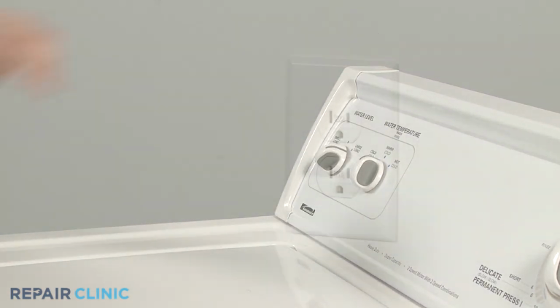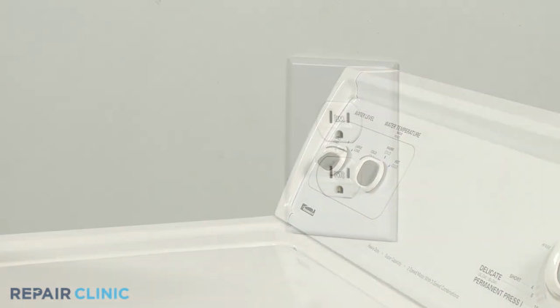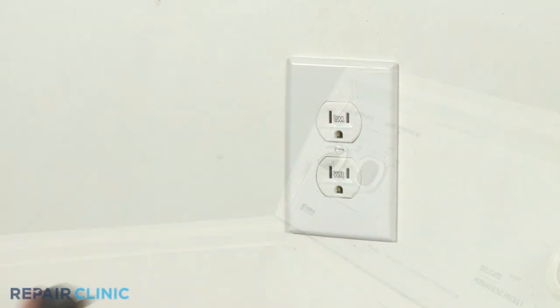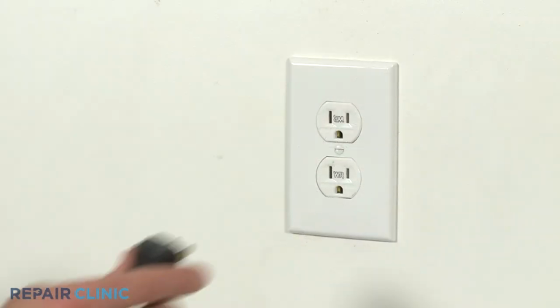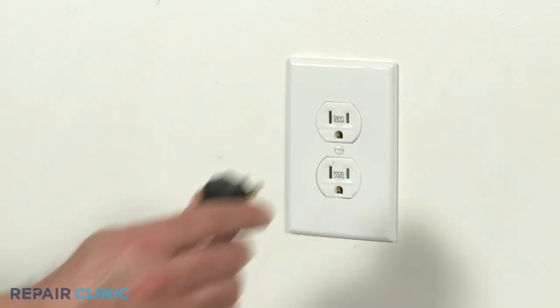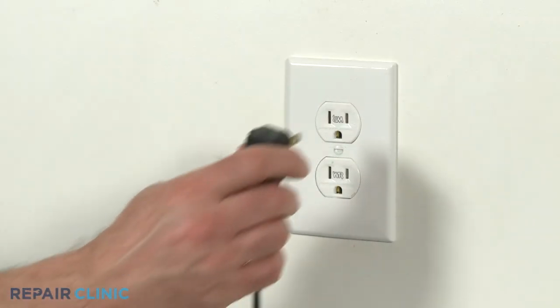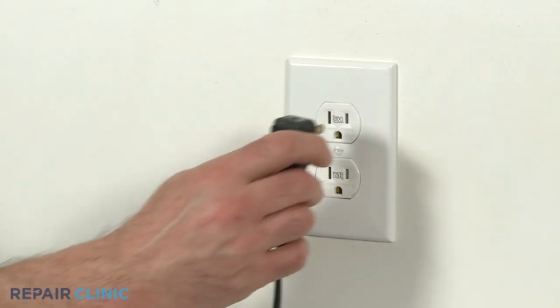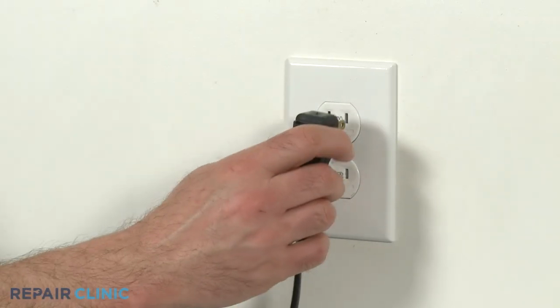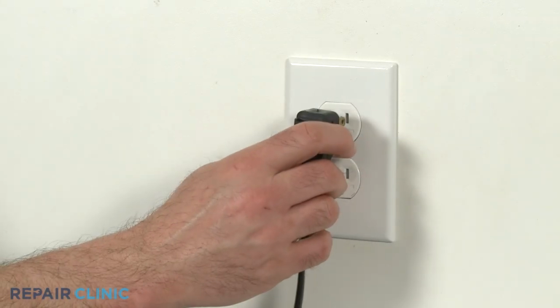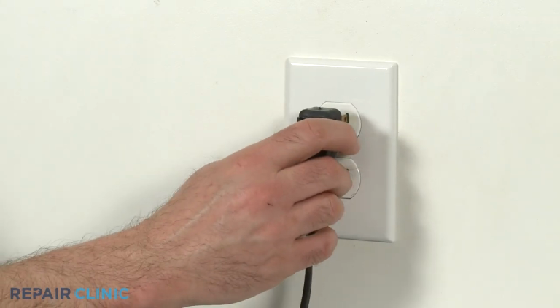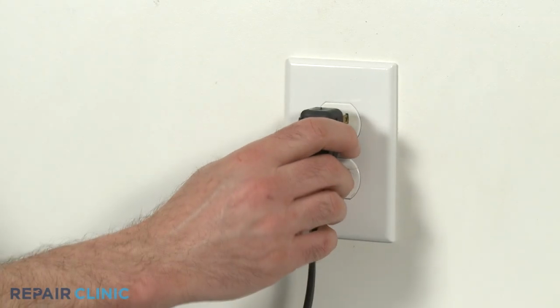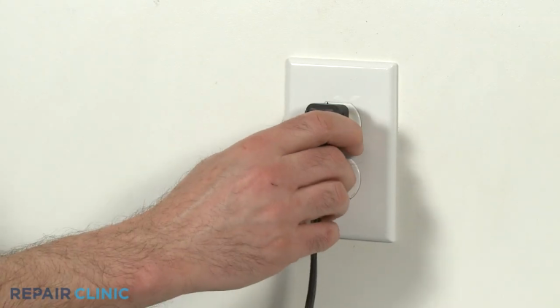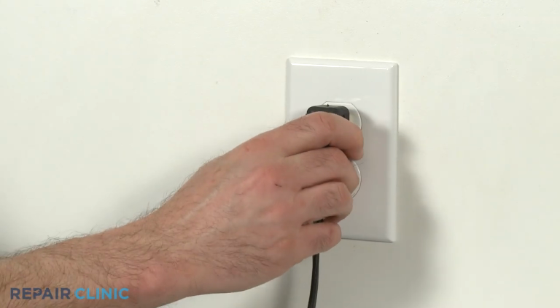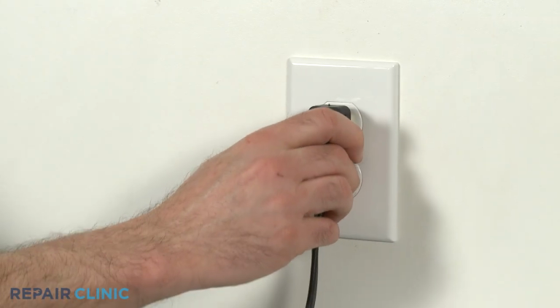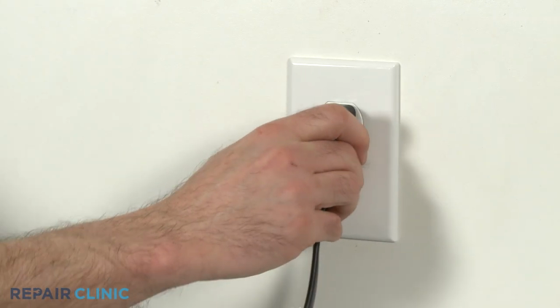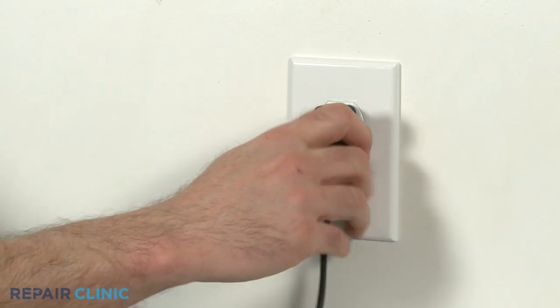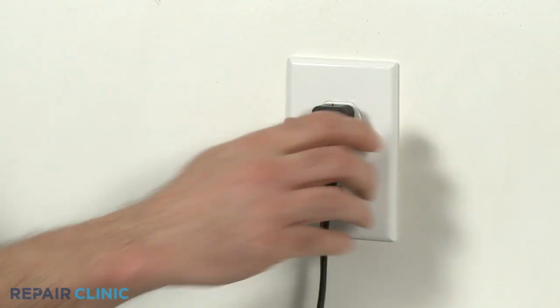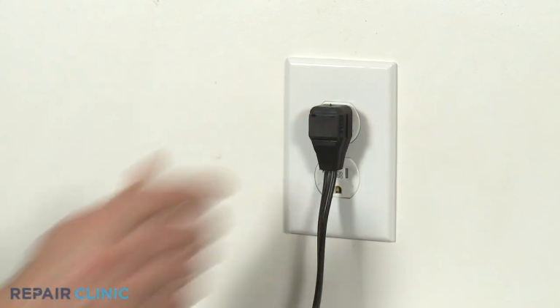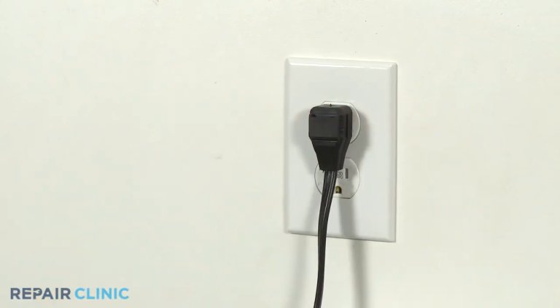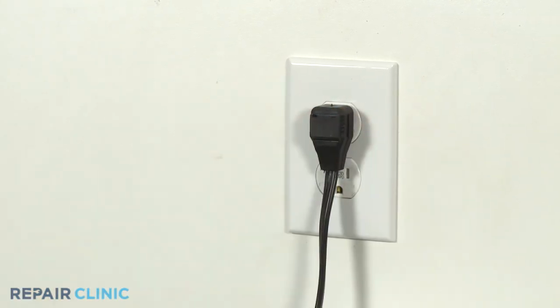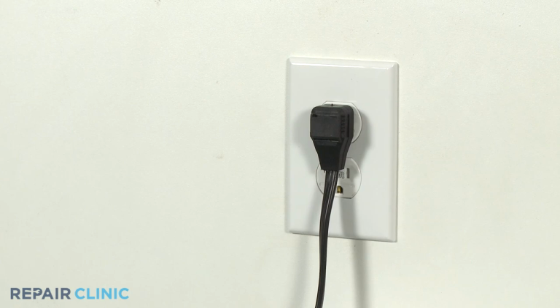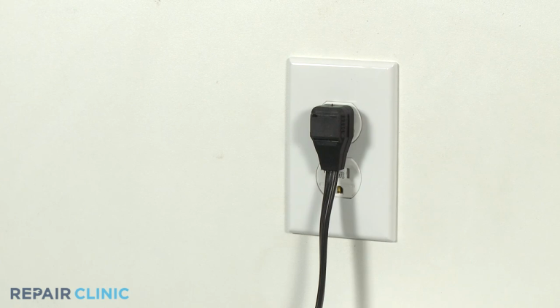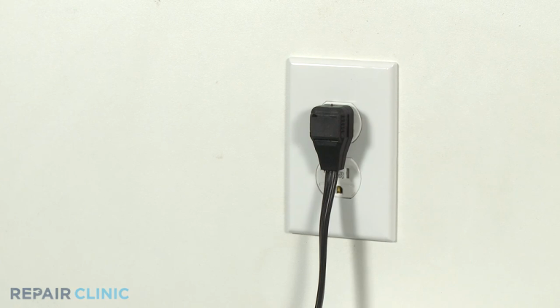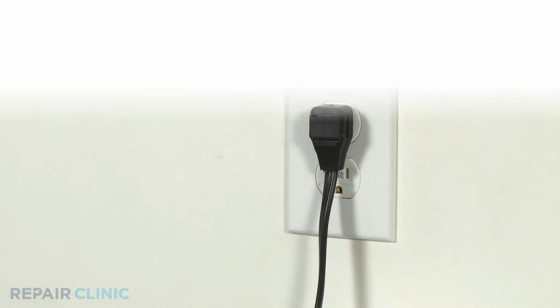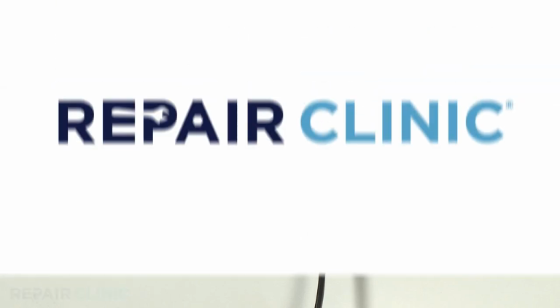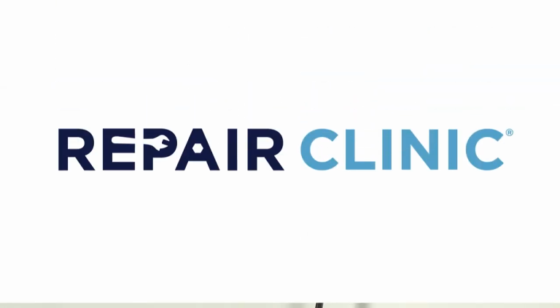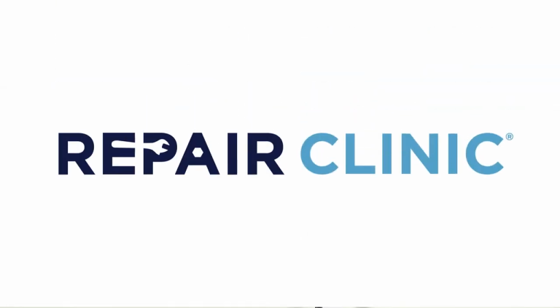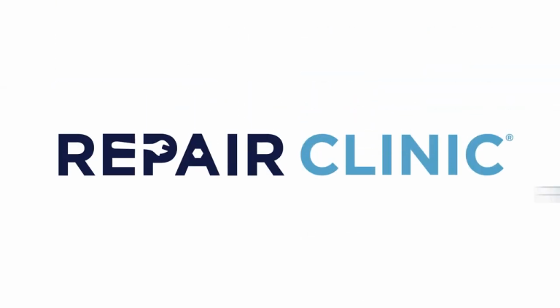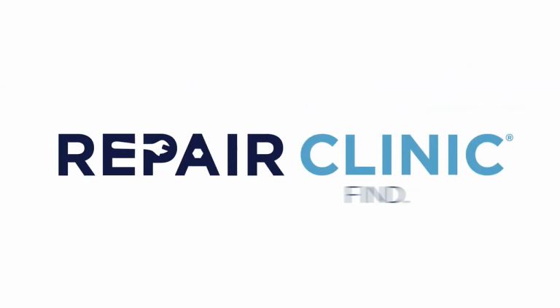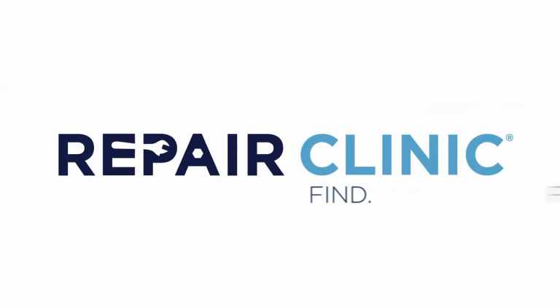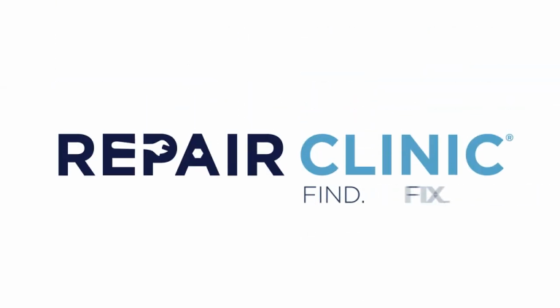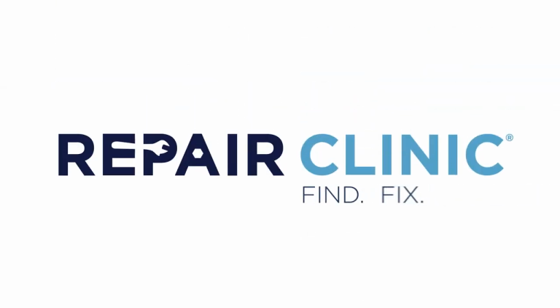You're now ready to plug the appliance back in.